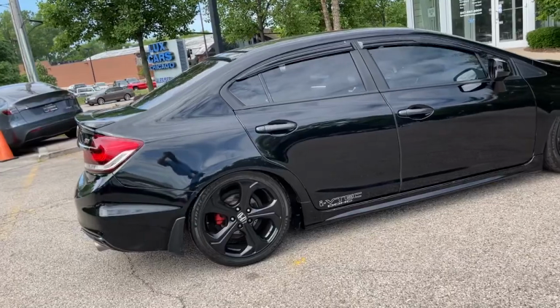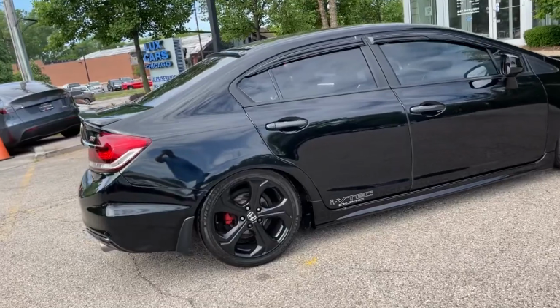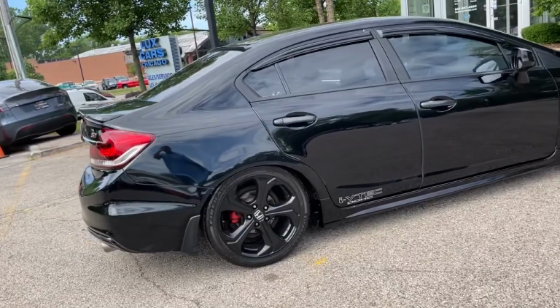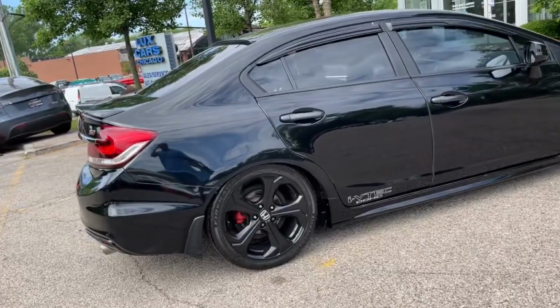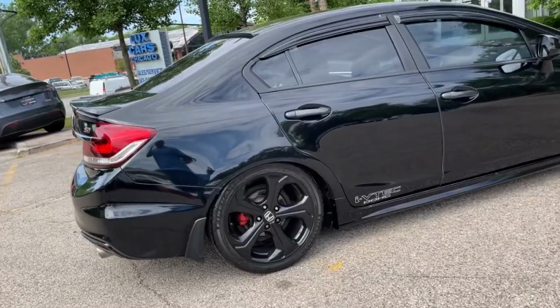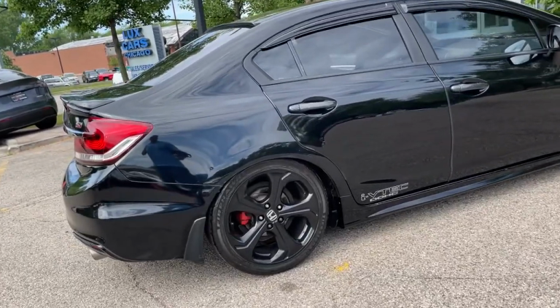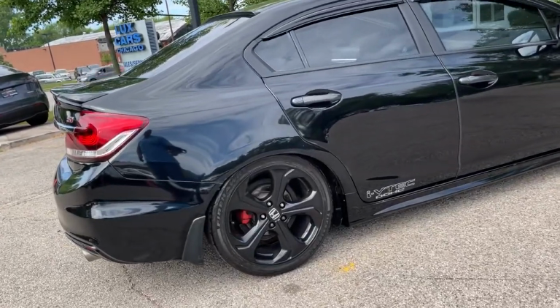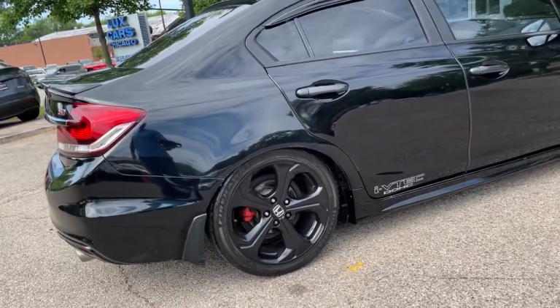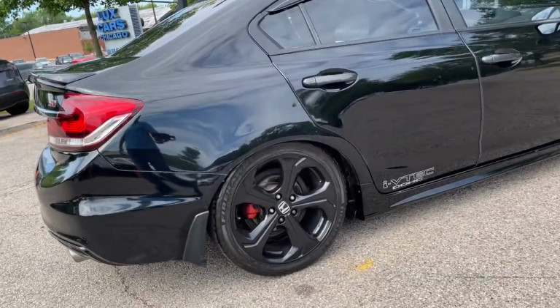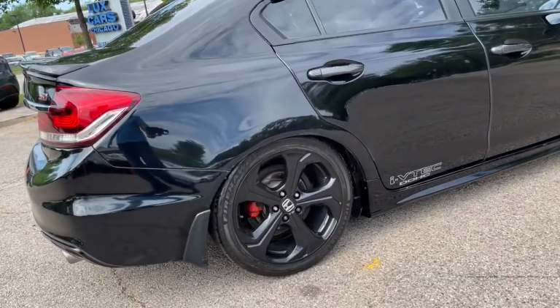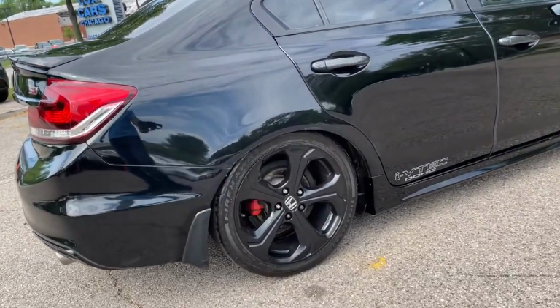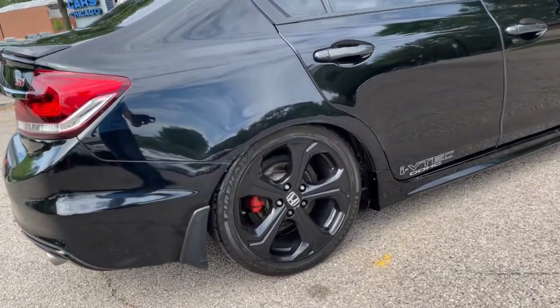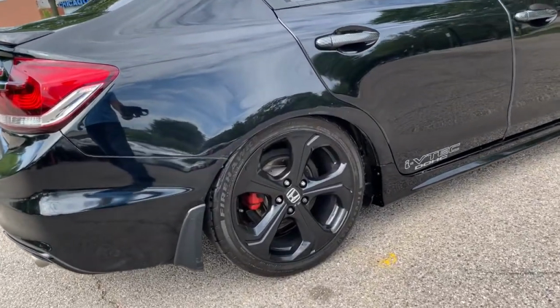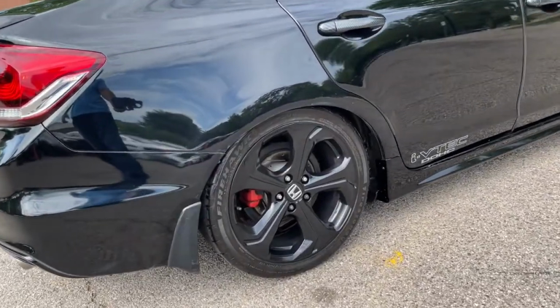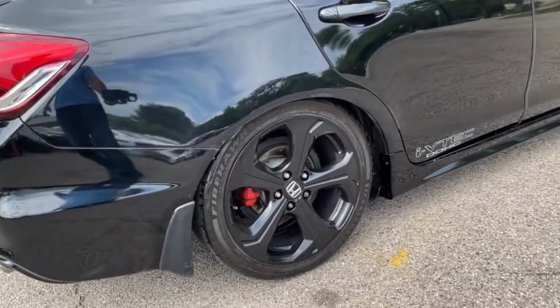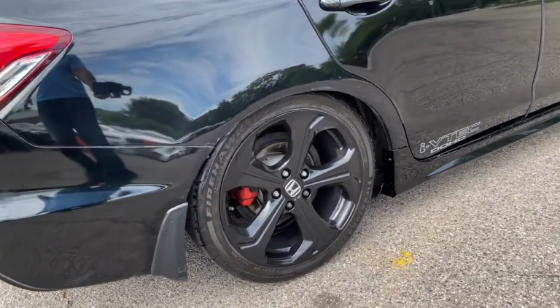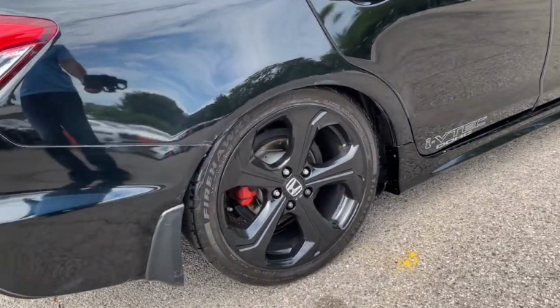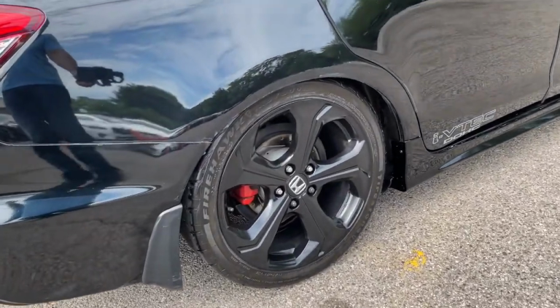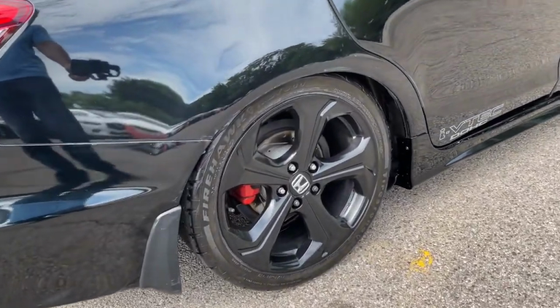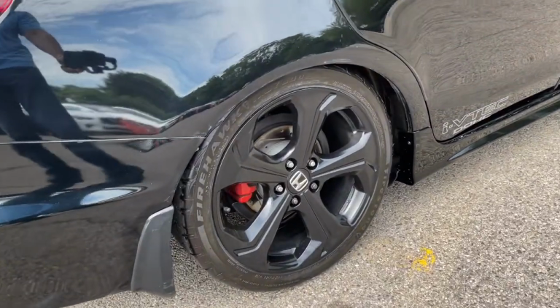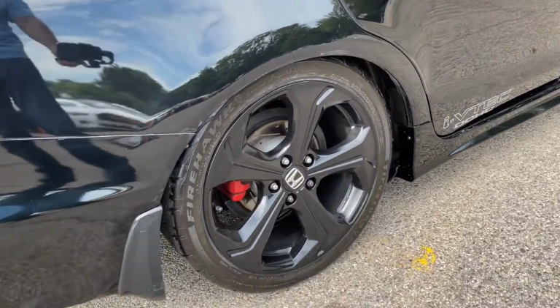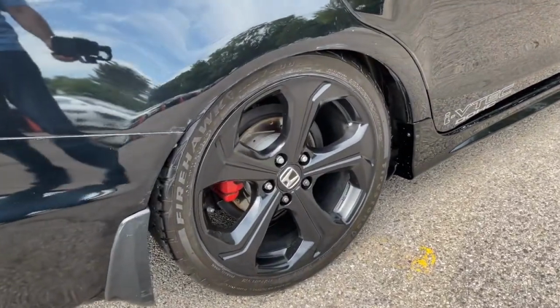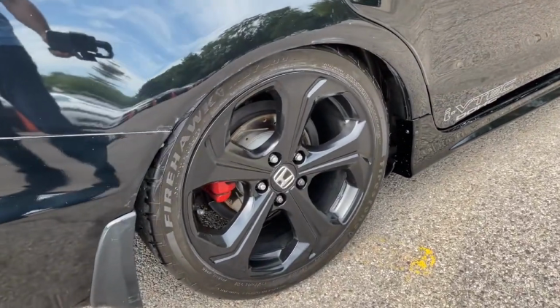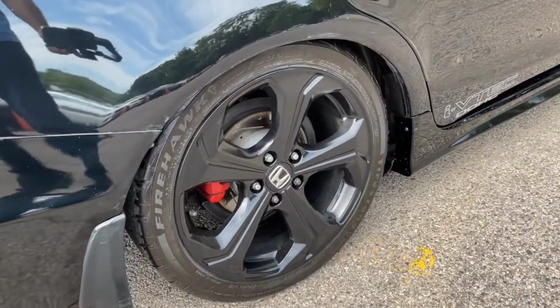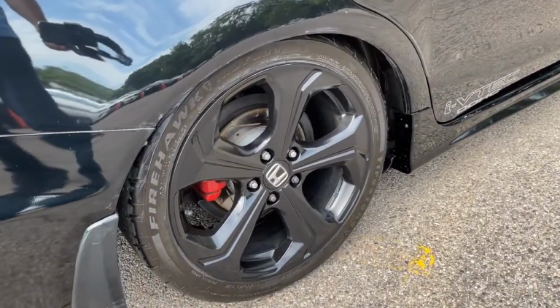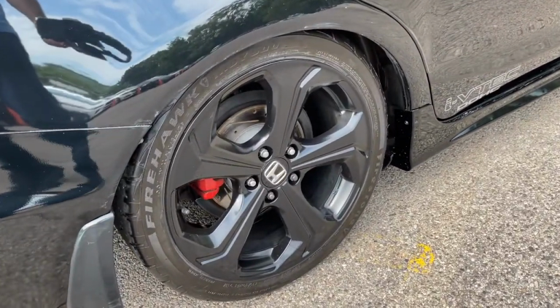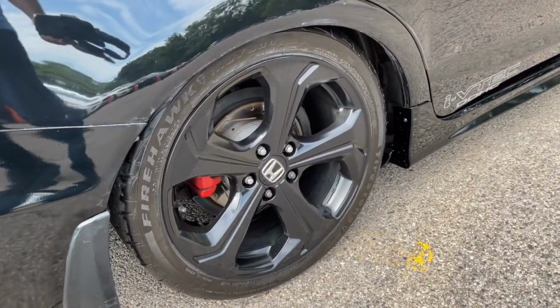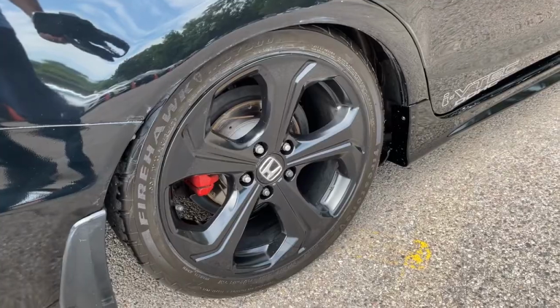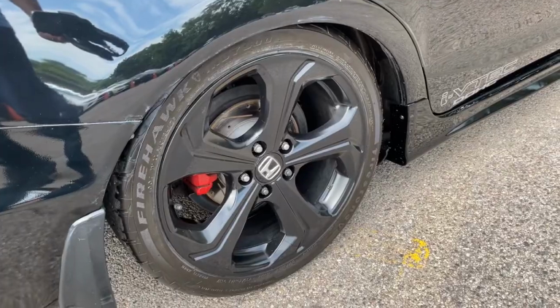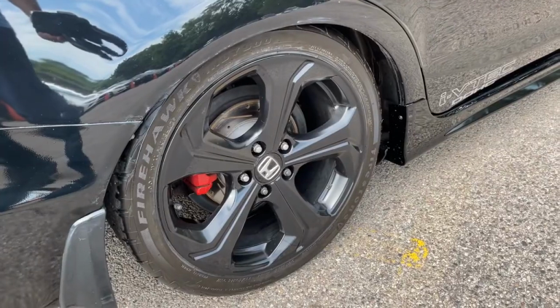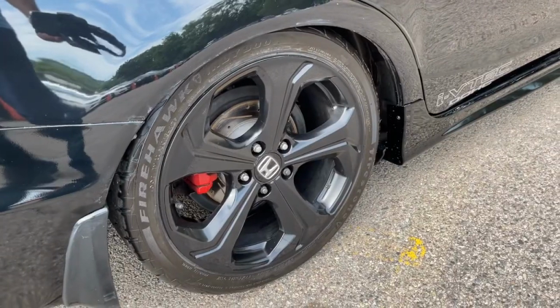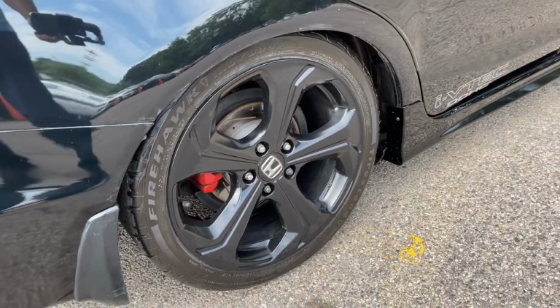Front lip. Red brake calipers. Lowered suspension. 18-inch black alloy wheels.